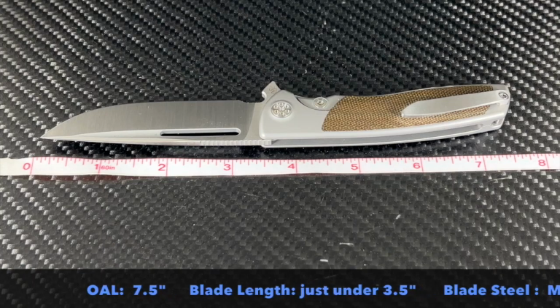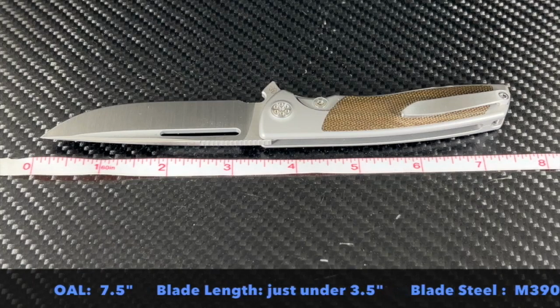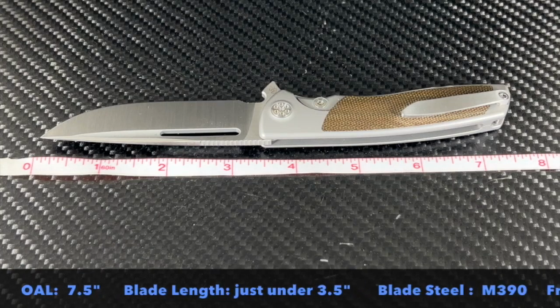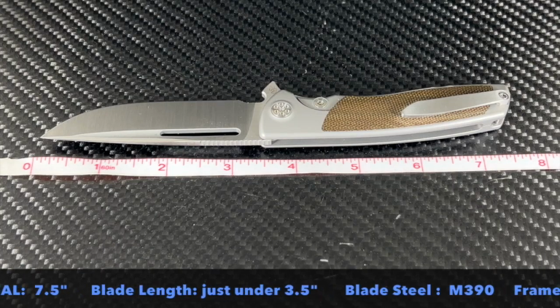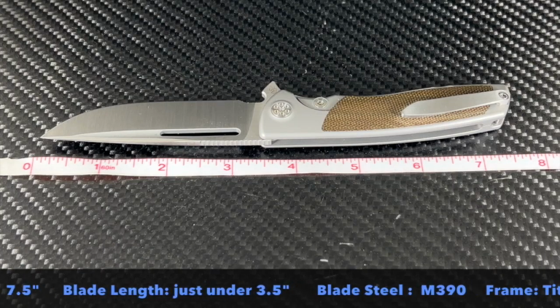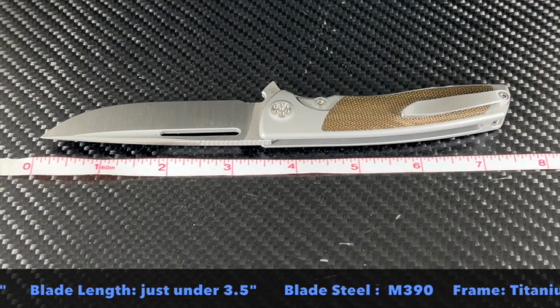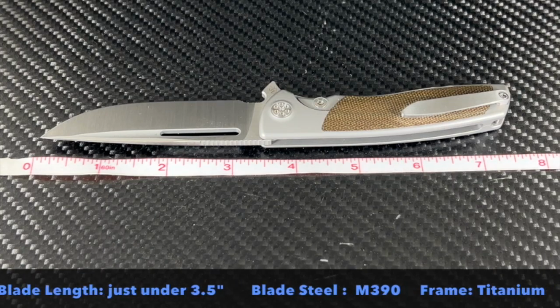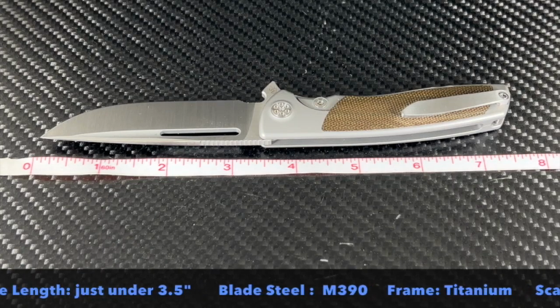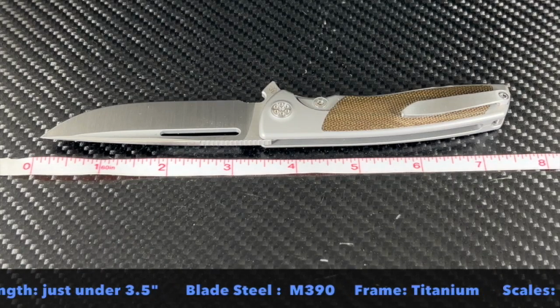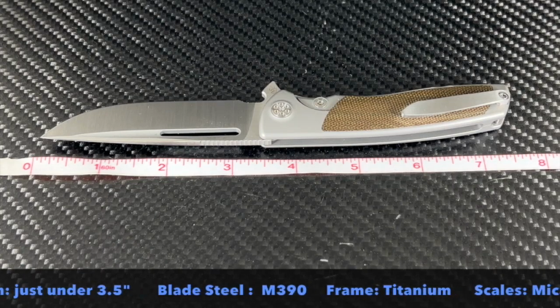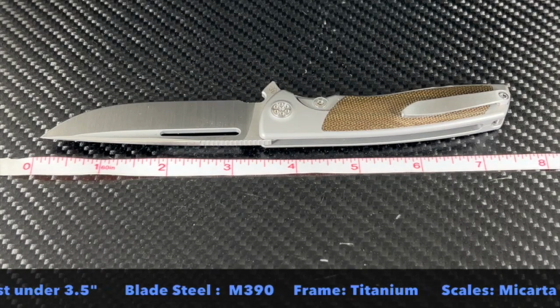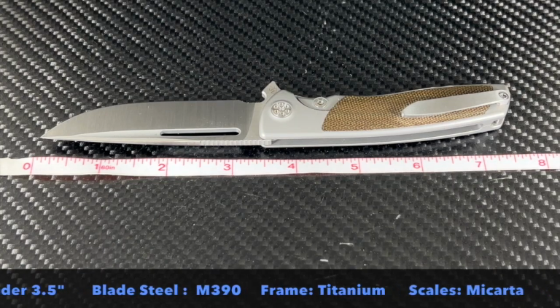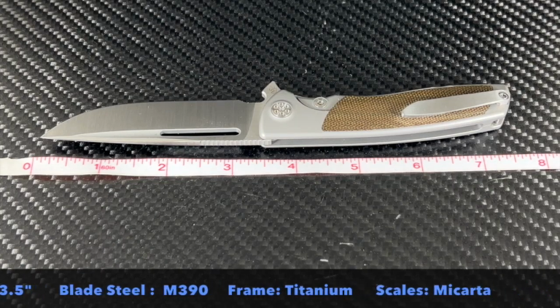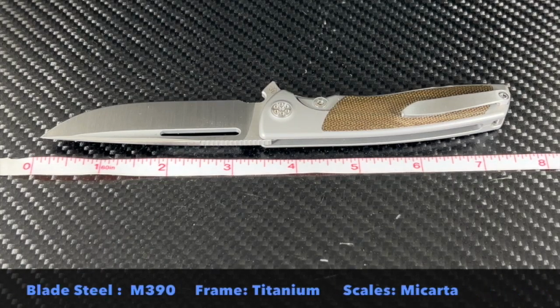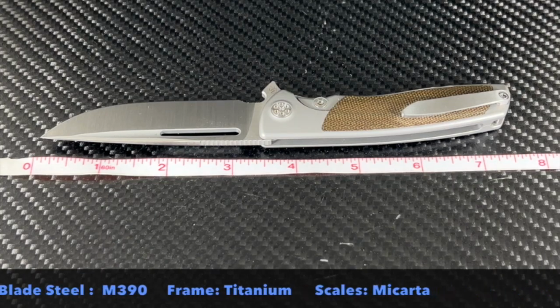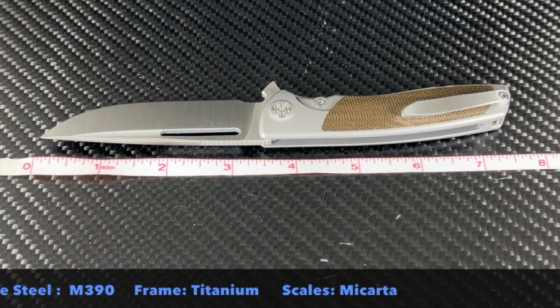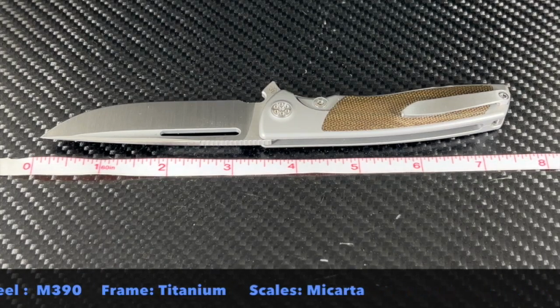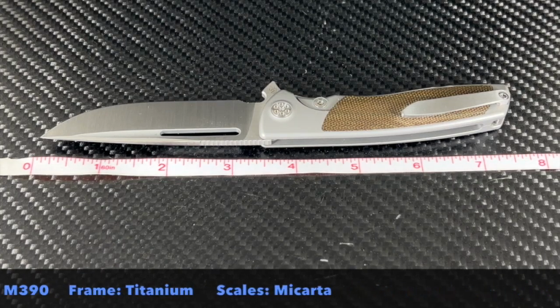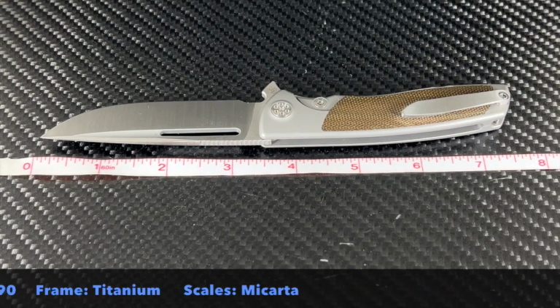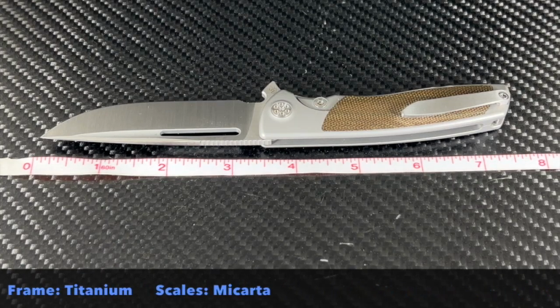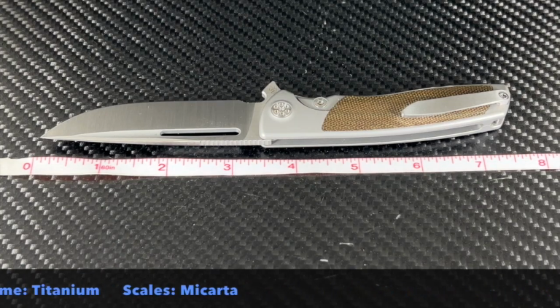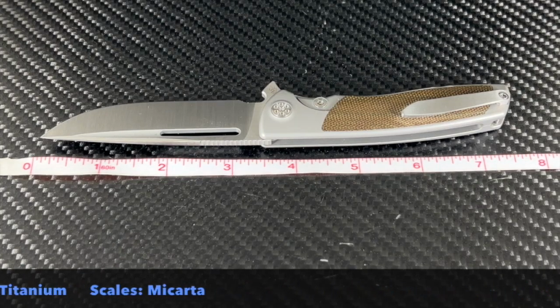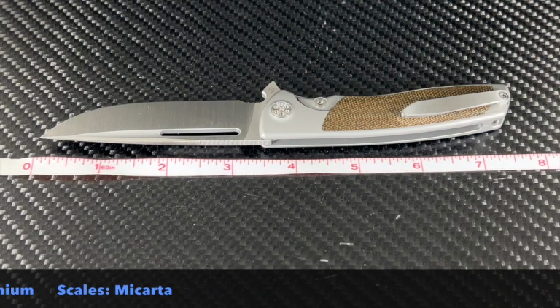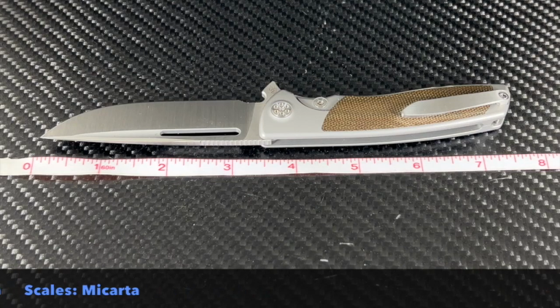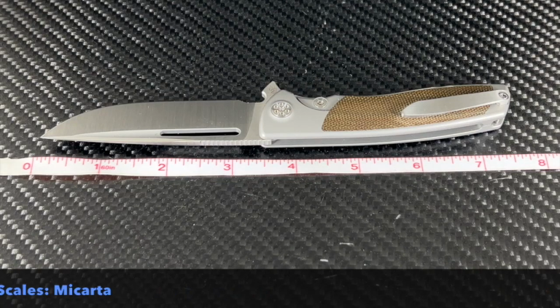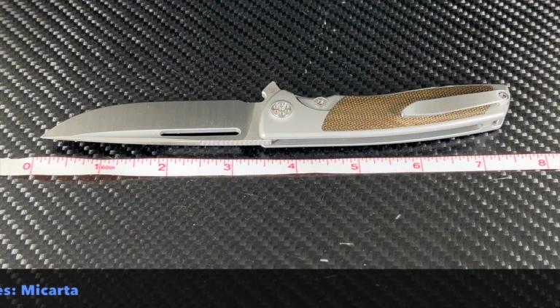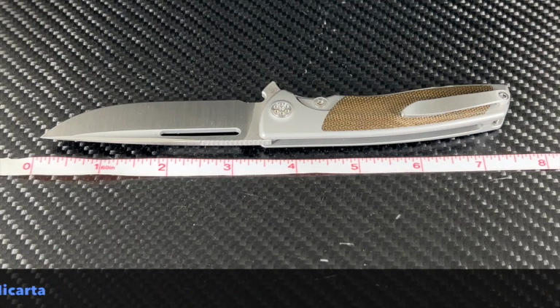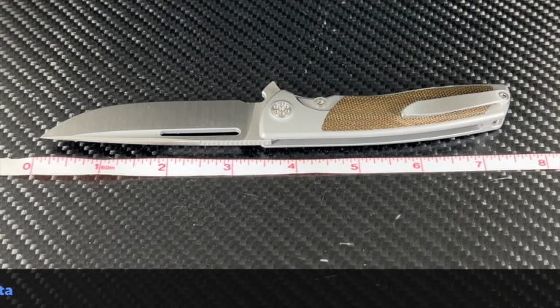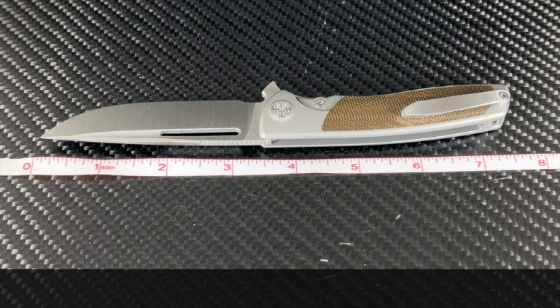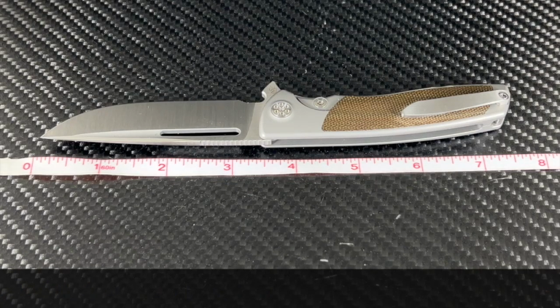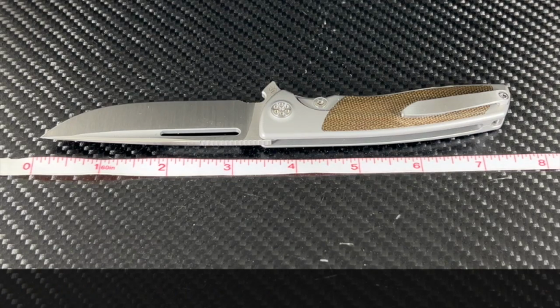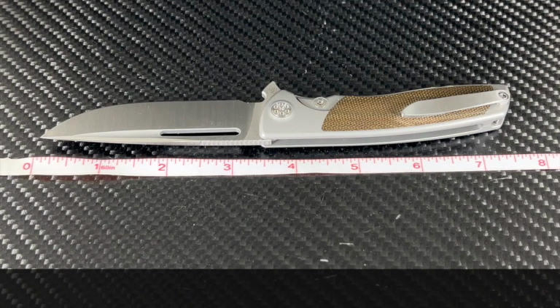The blade is just under 3.5 inches. The steel is M390. The chassis is titanium and the scales are micarta.